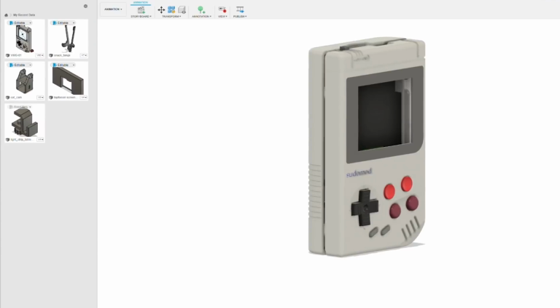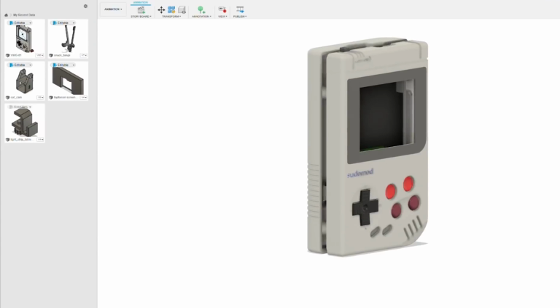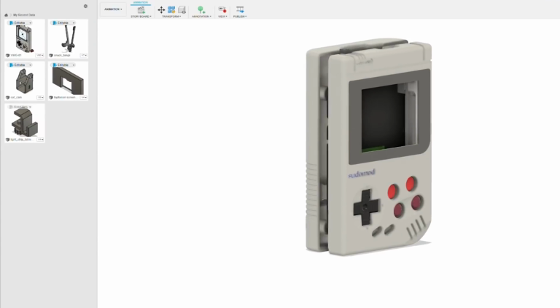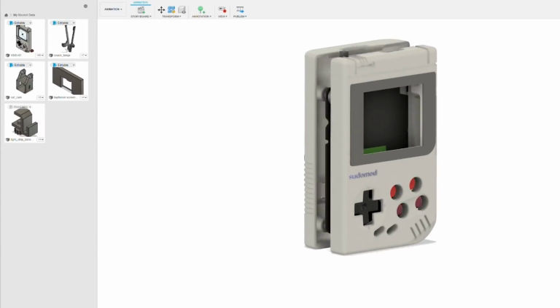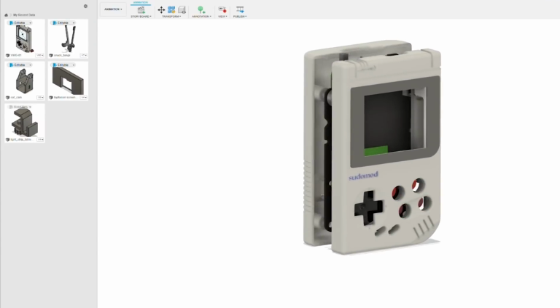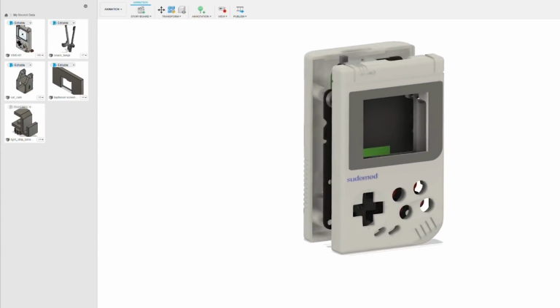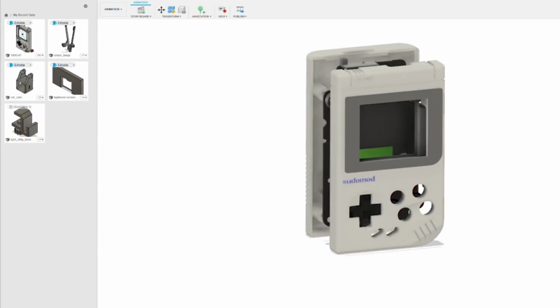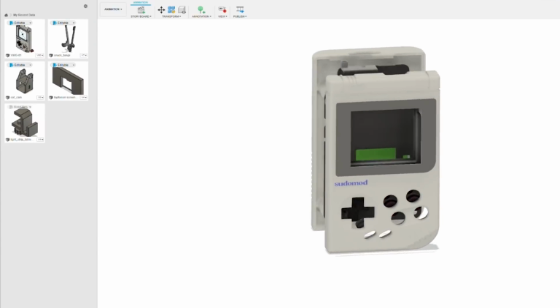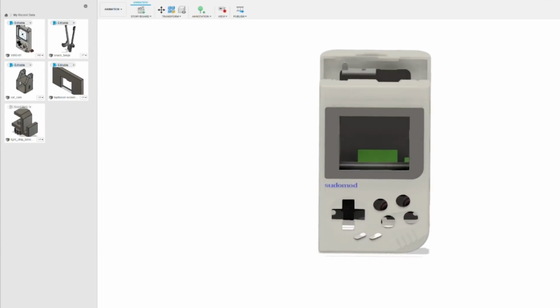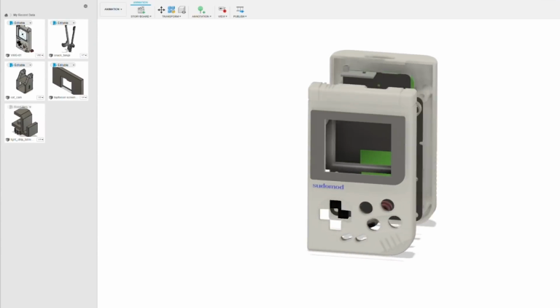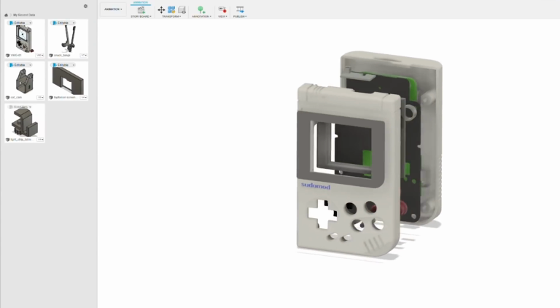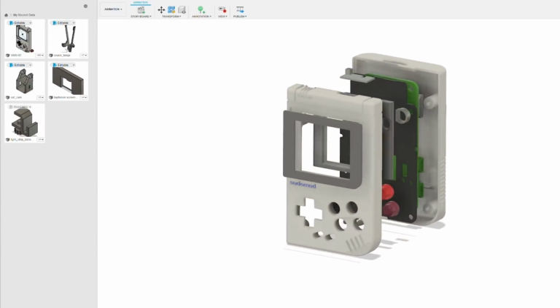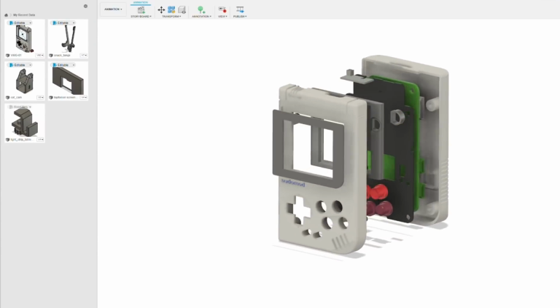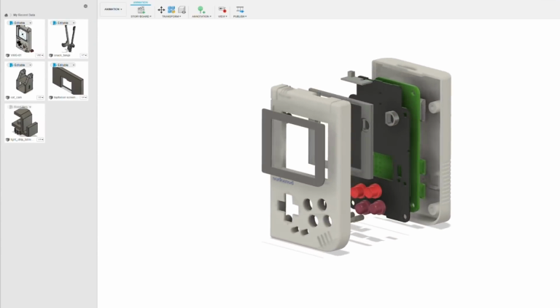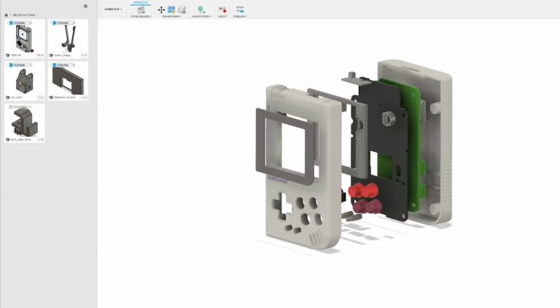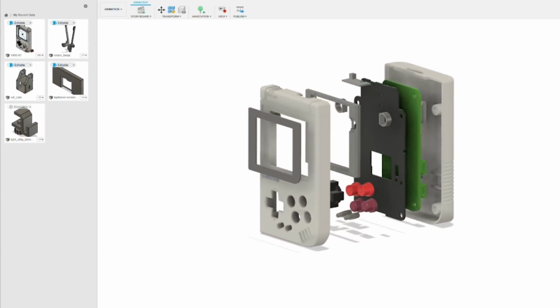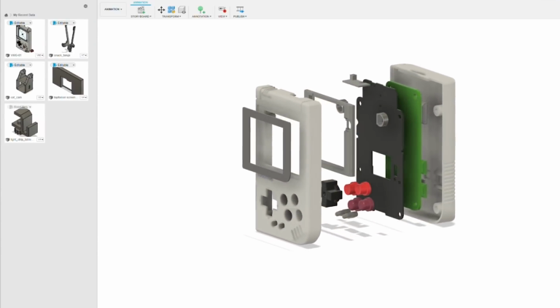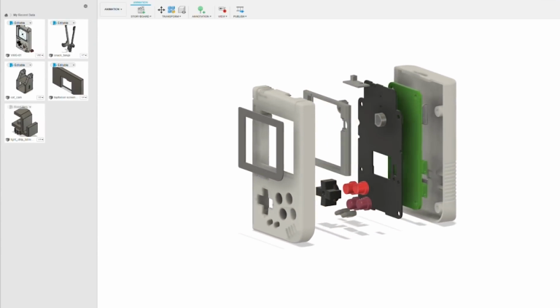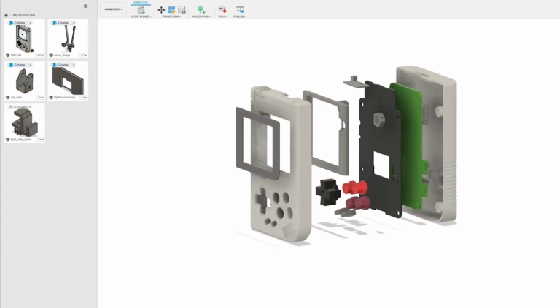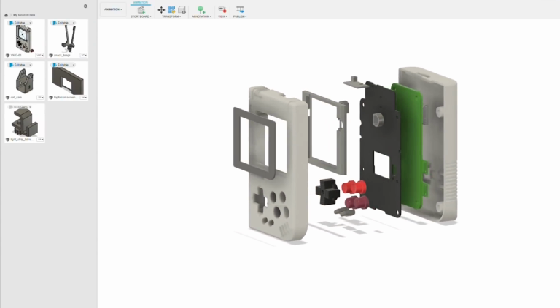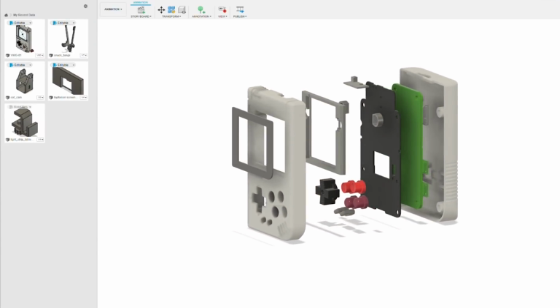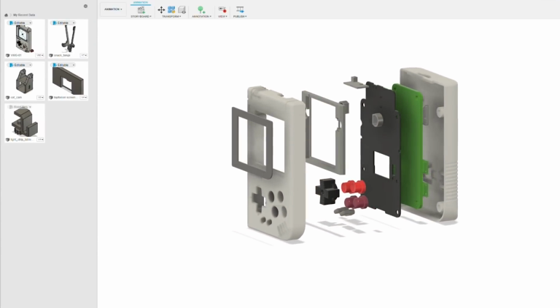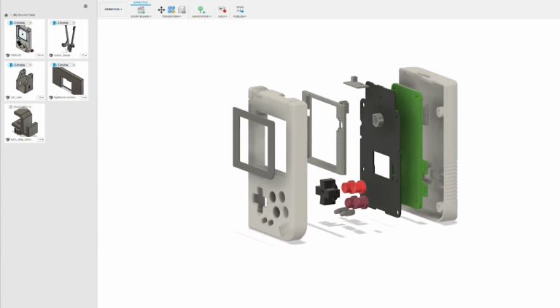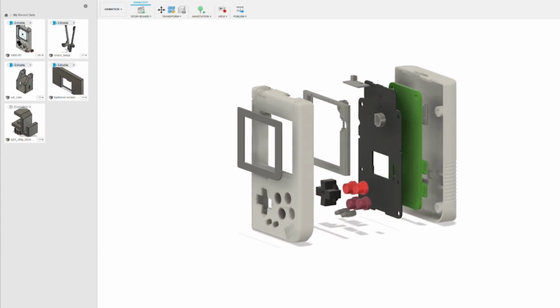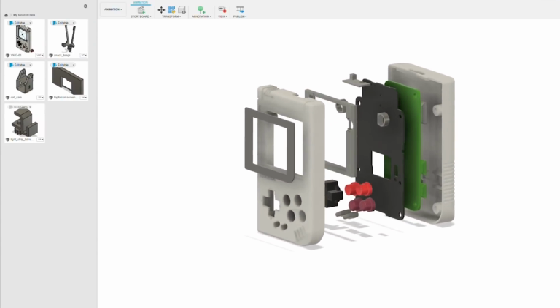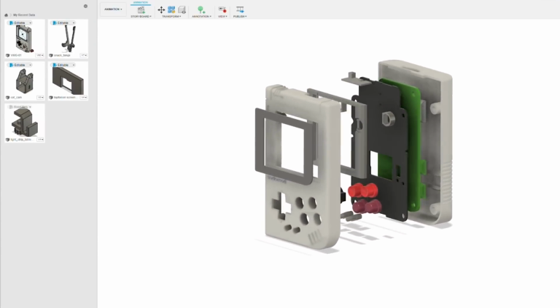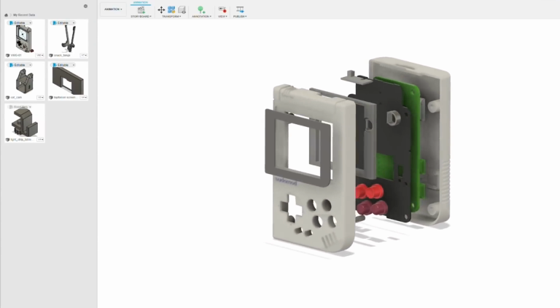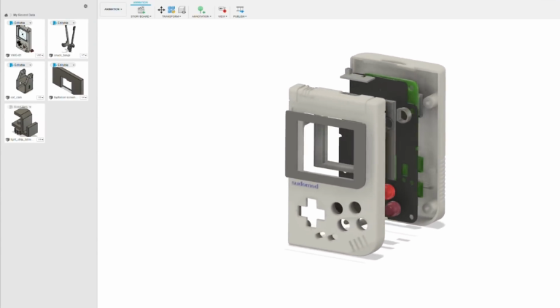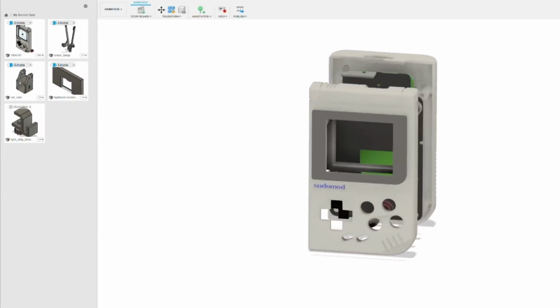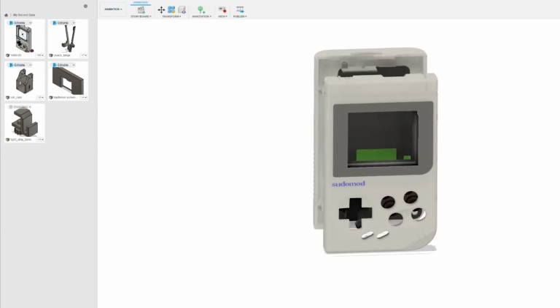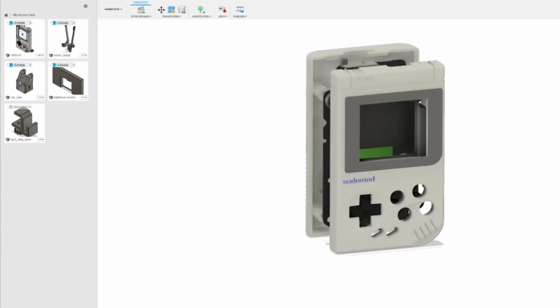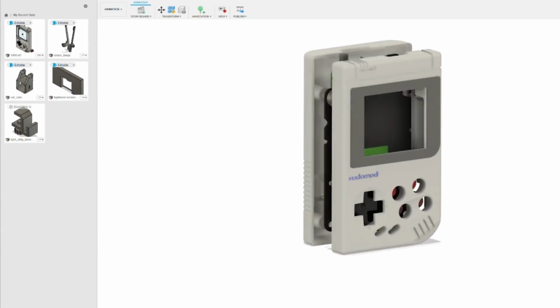If you've got your own printers and you want to print your own, I've got all the STL files up on Patreon for supporters to download.